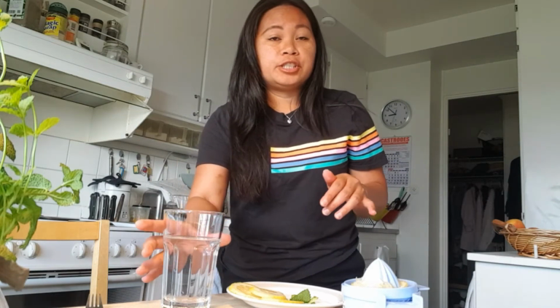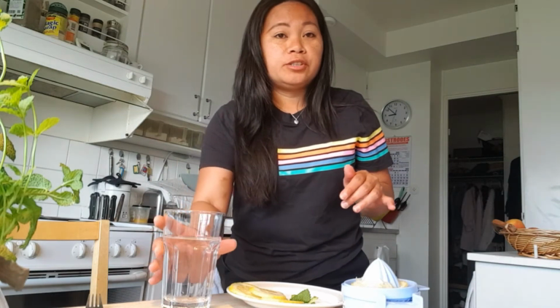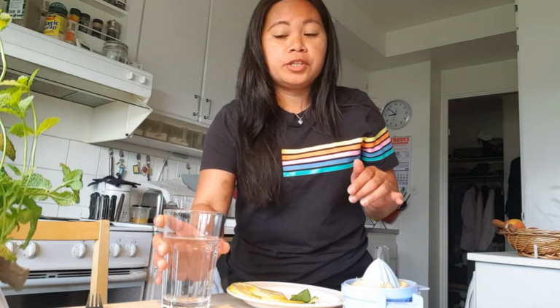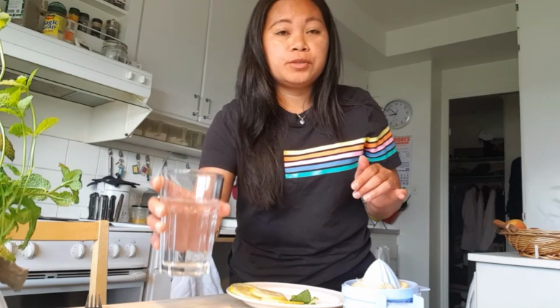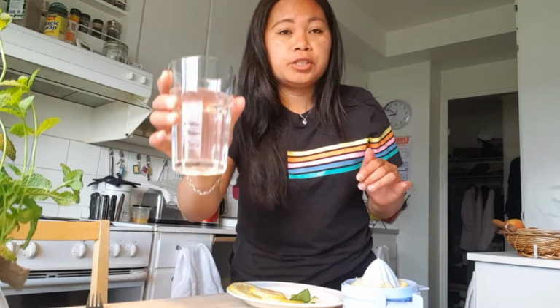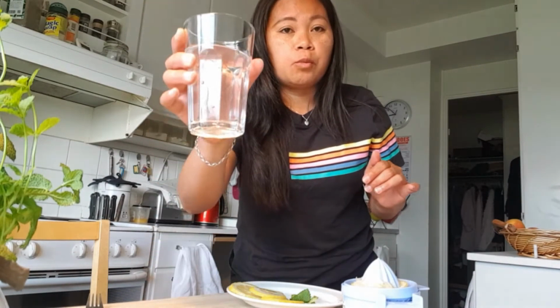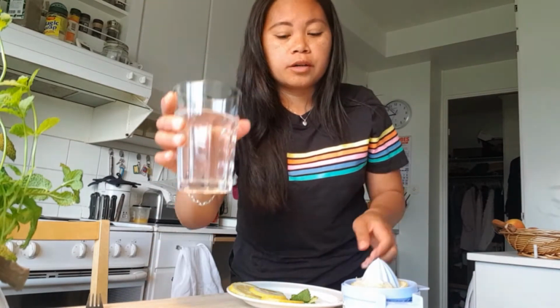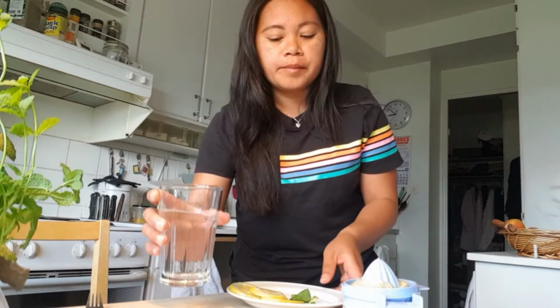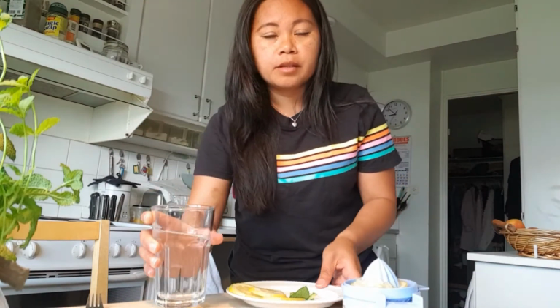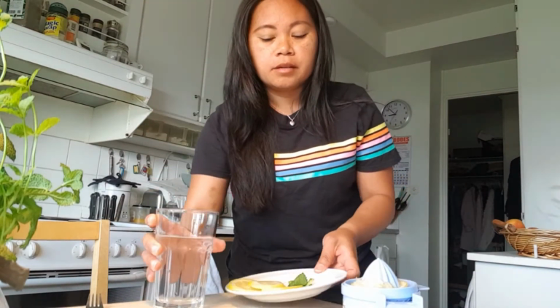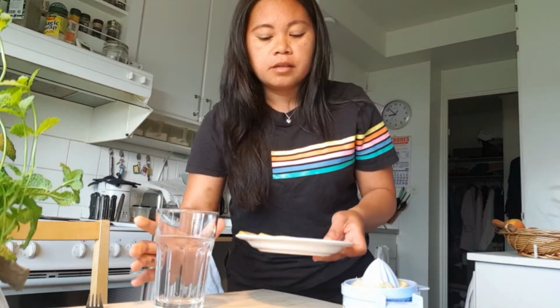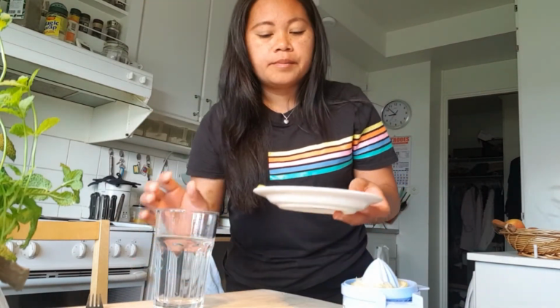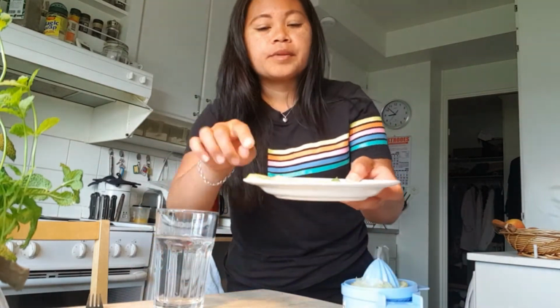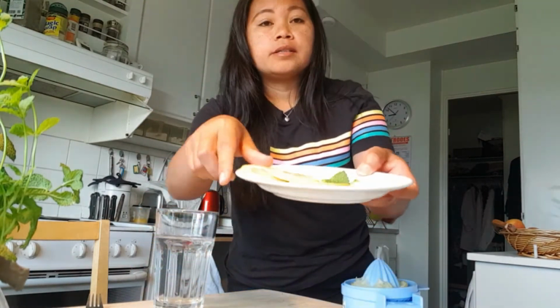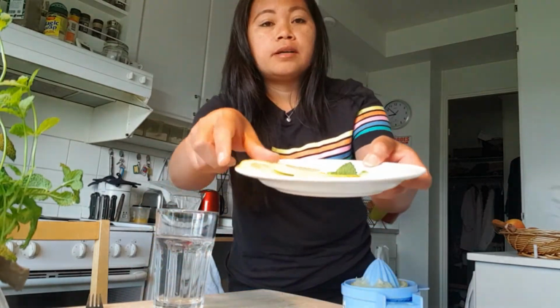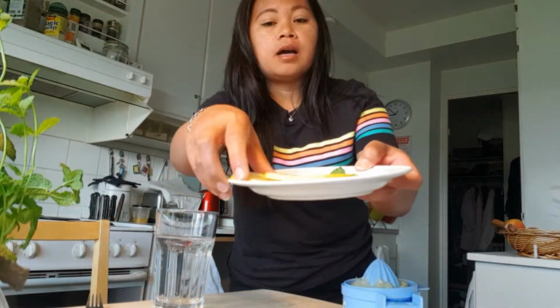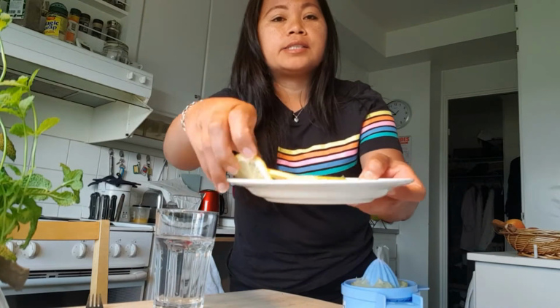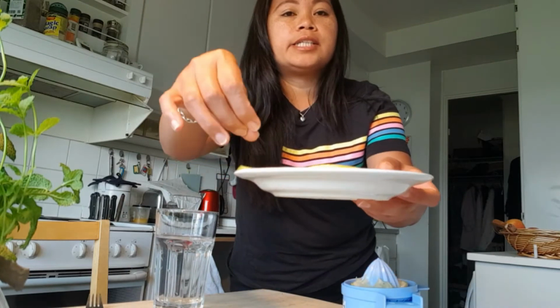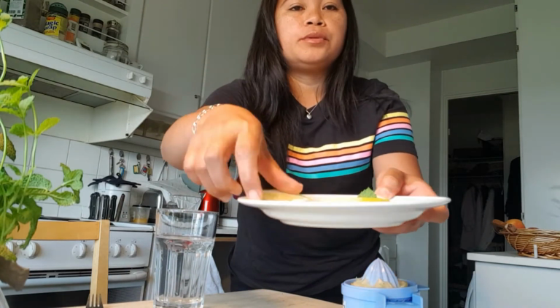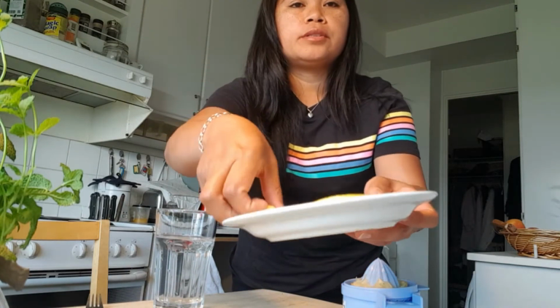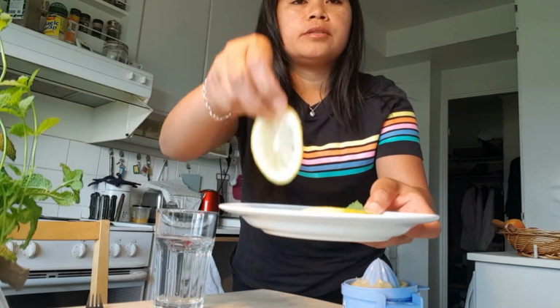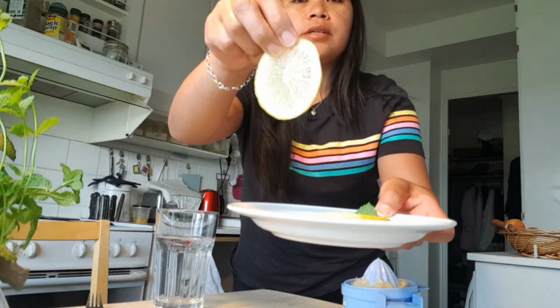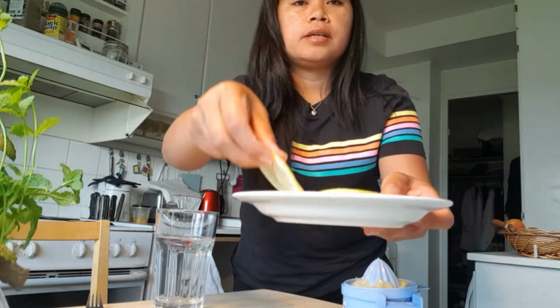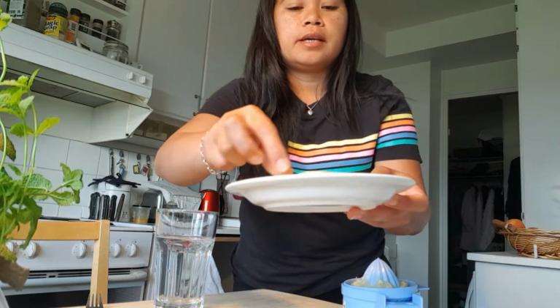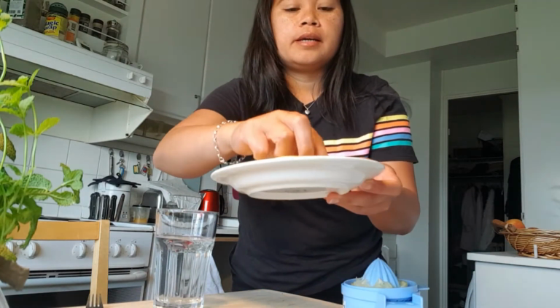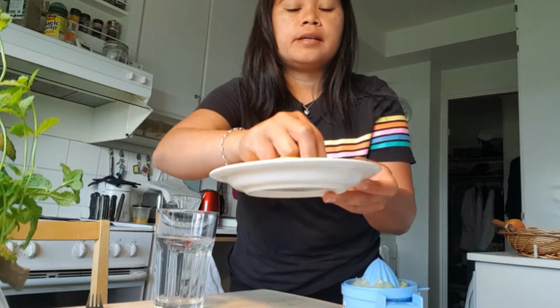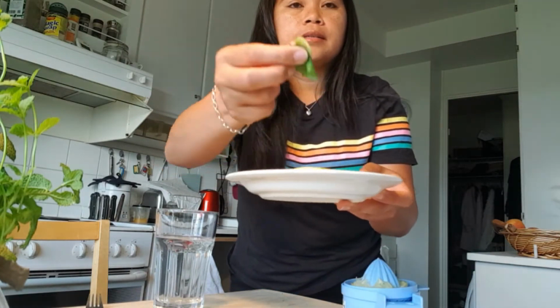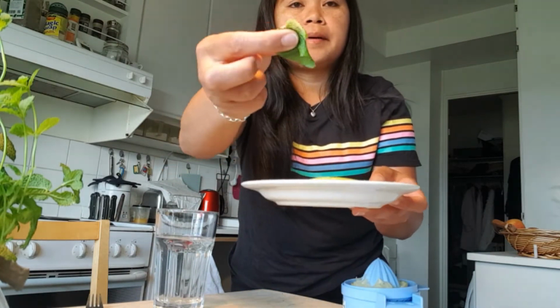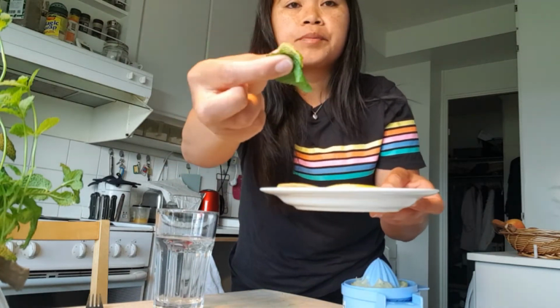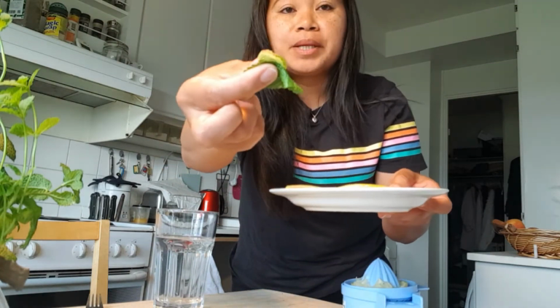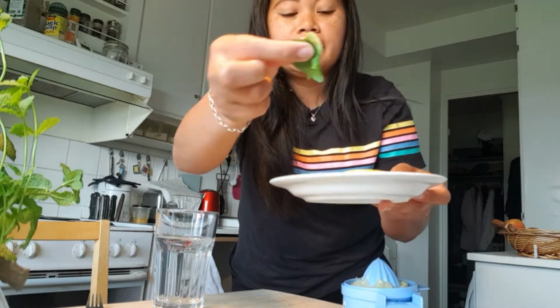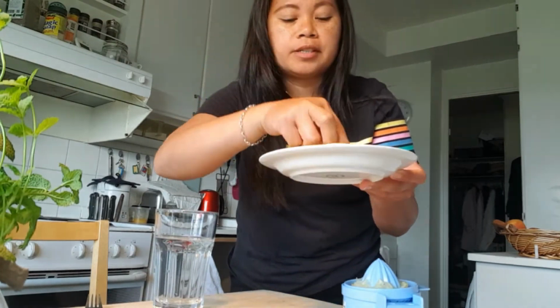All you need to do is have water, citrus, and green leaves.